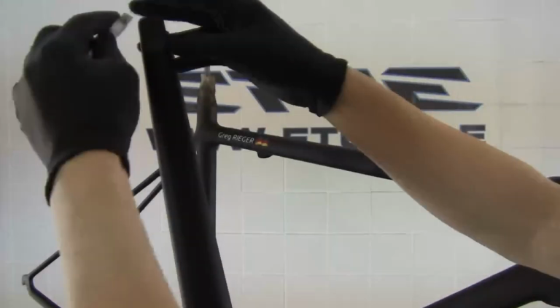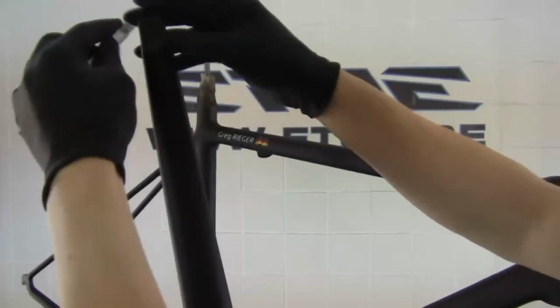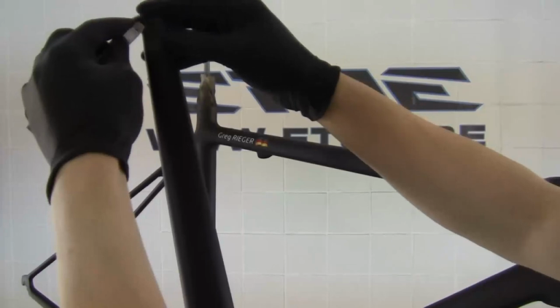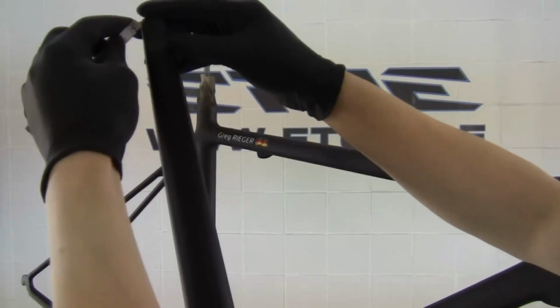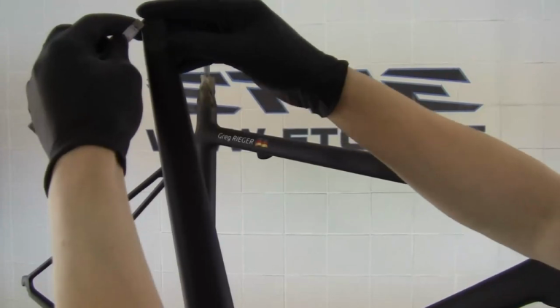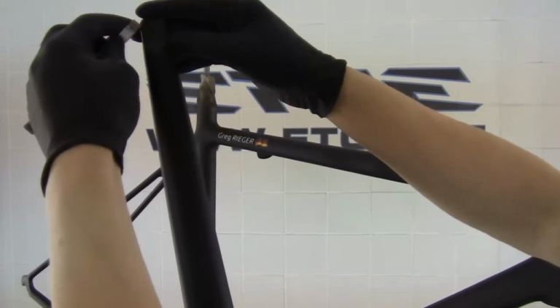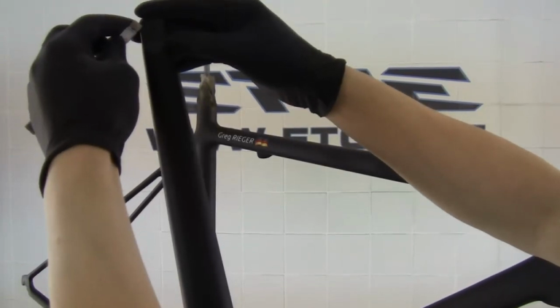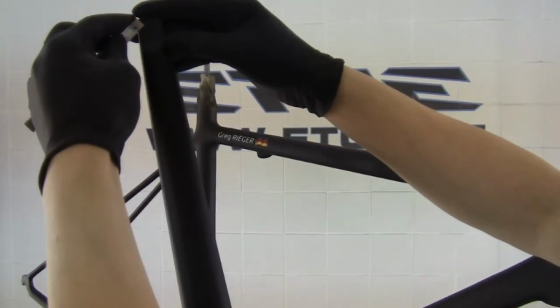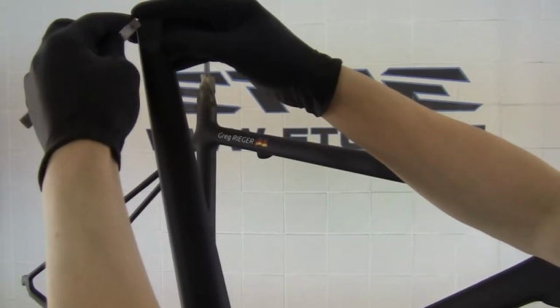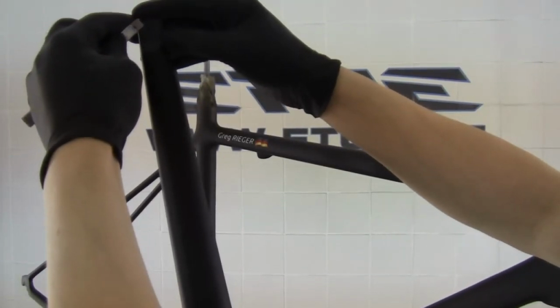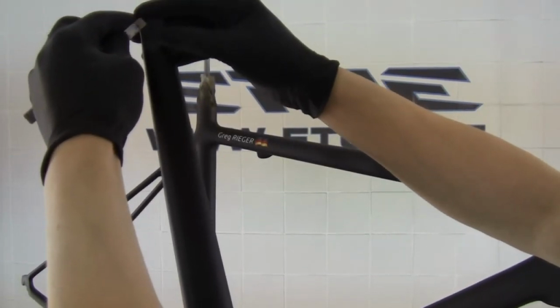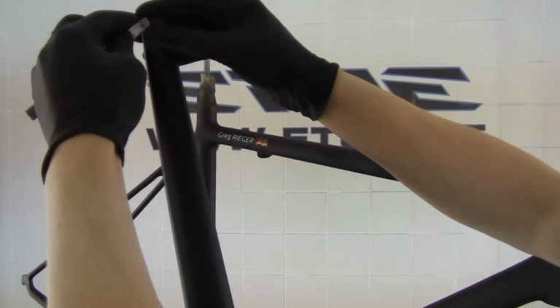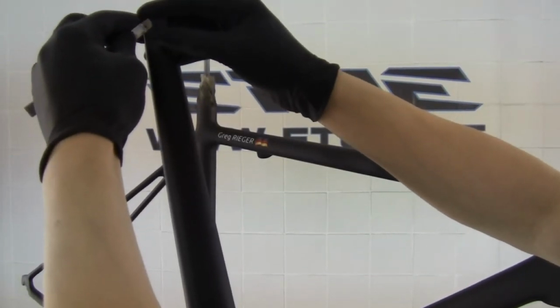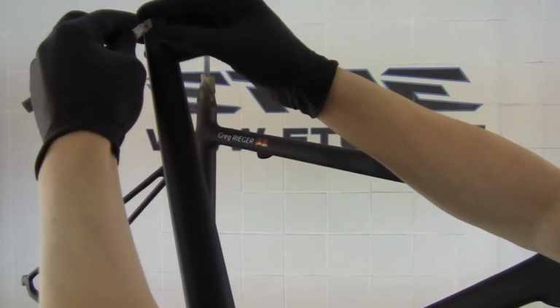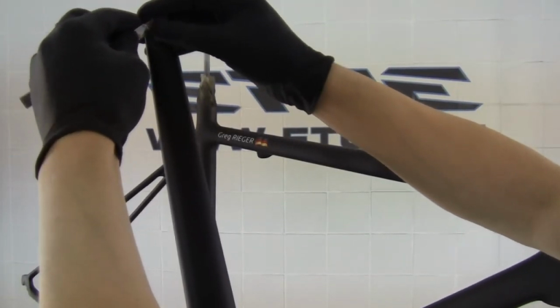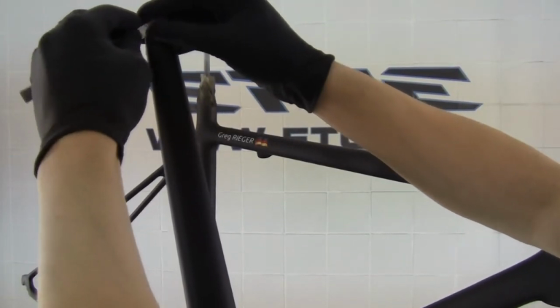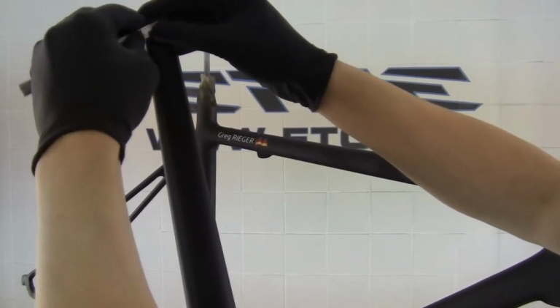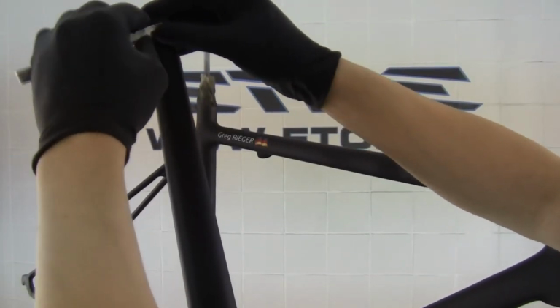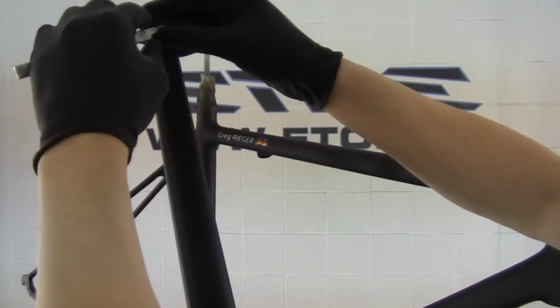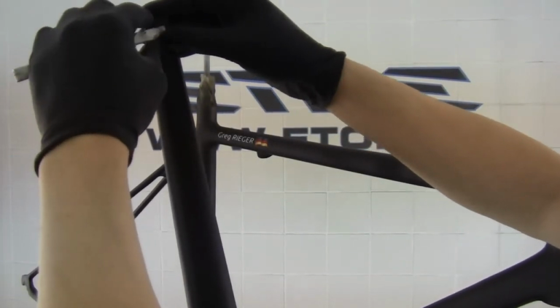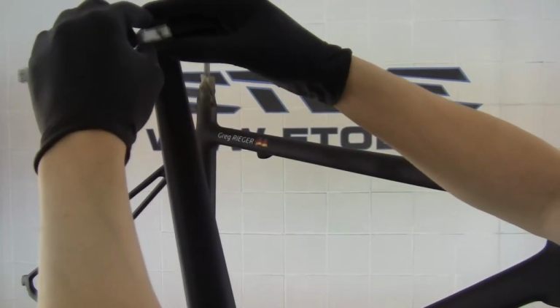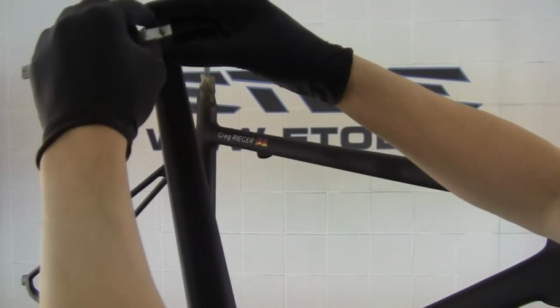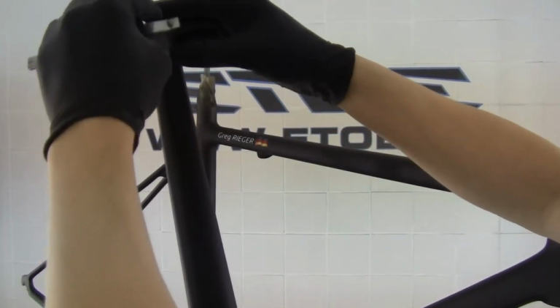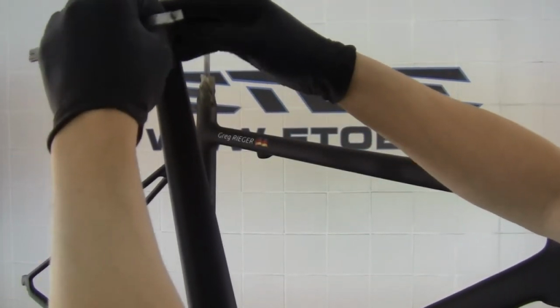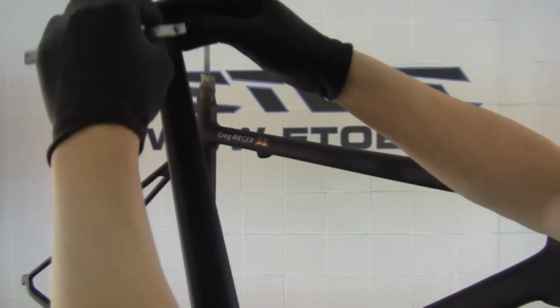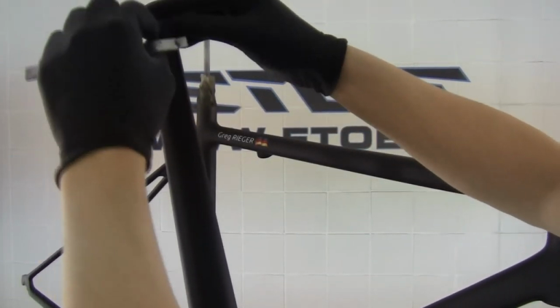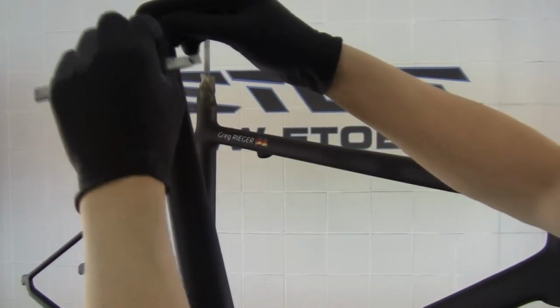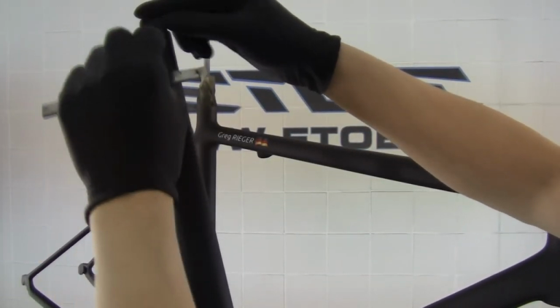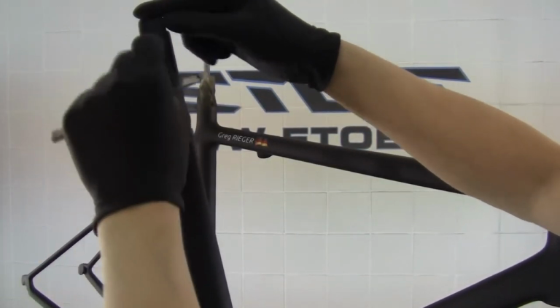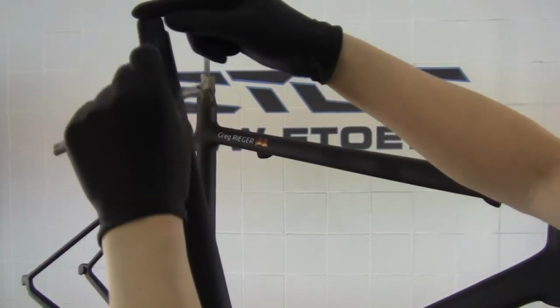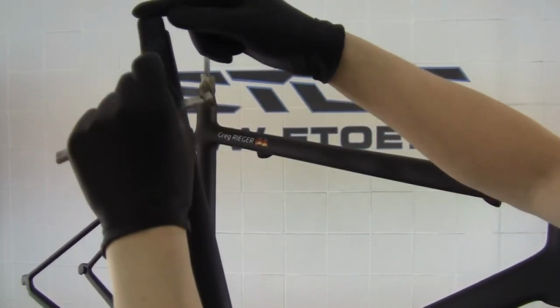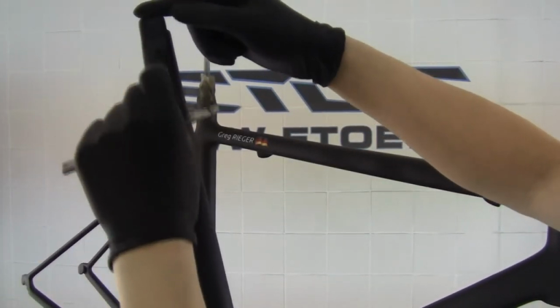The frame set is ready painted. Now I have to remove the stencils to get the glossy graphics.